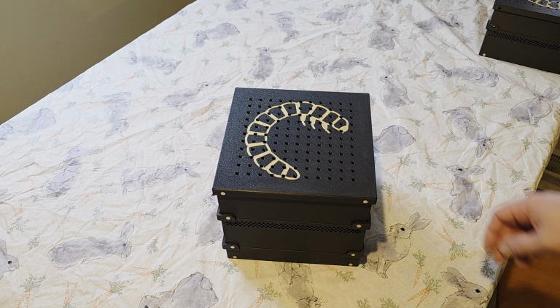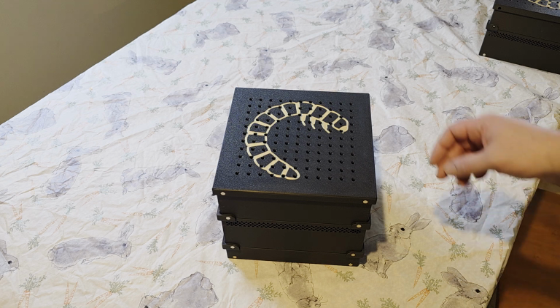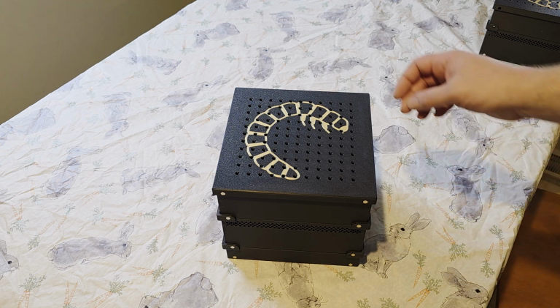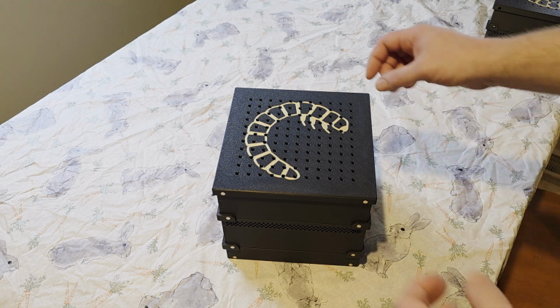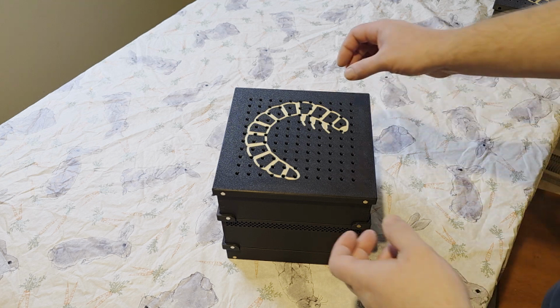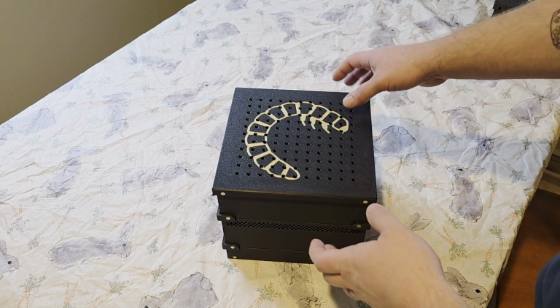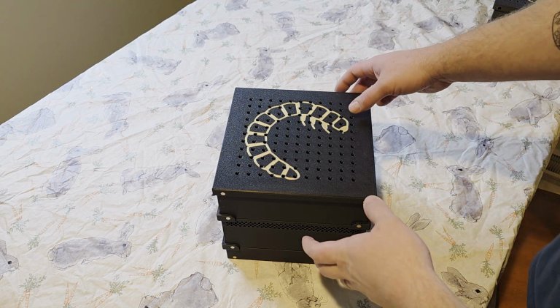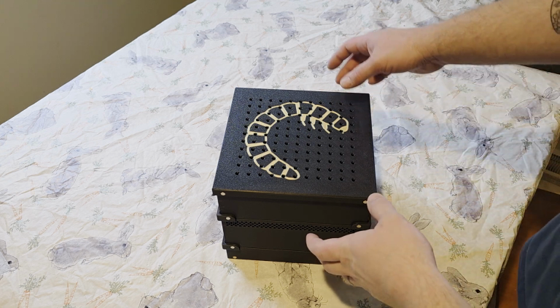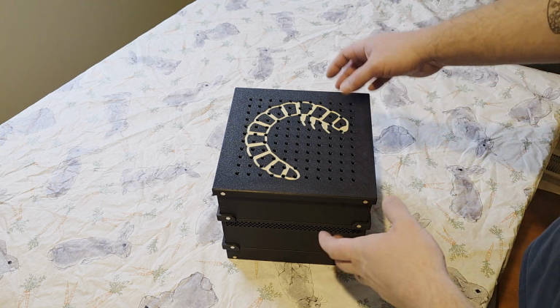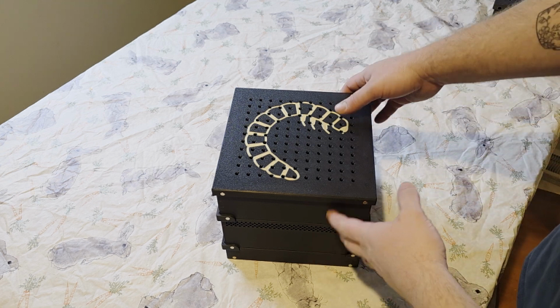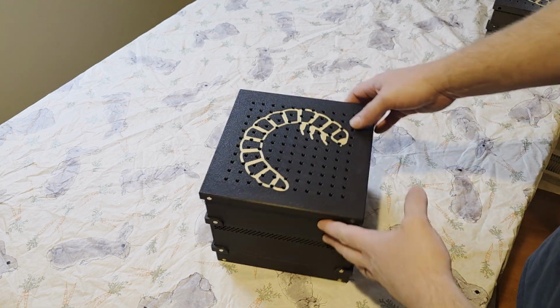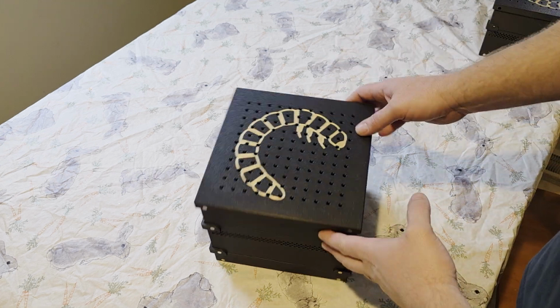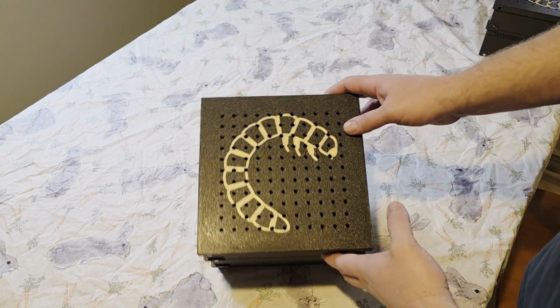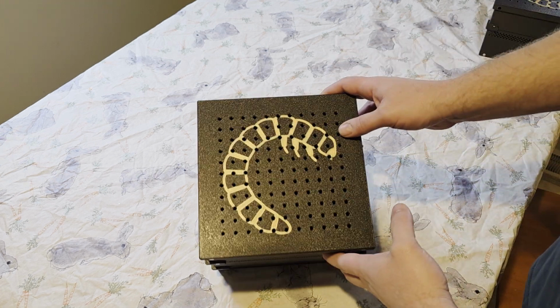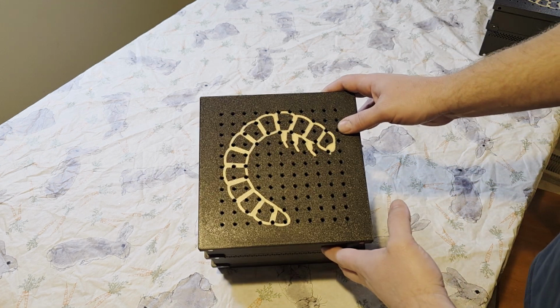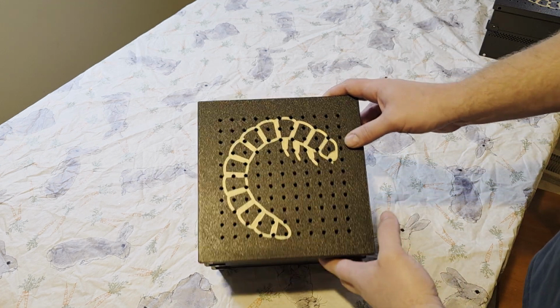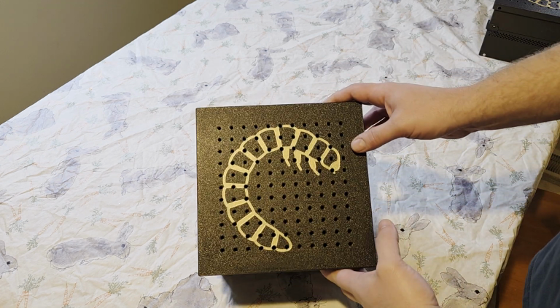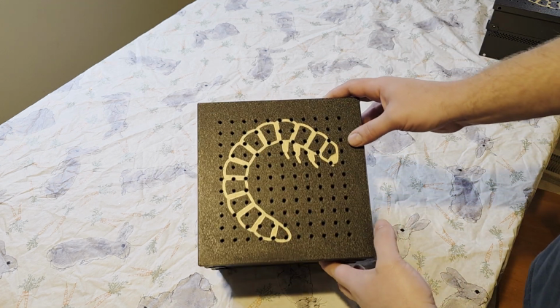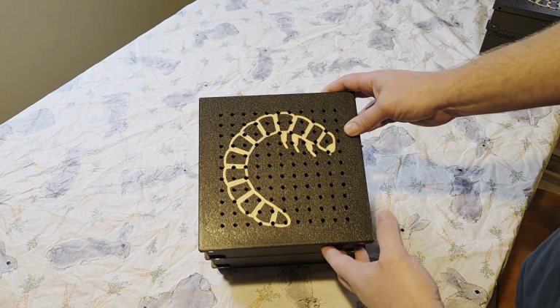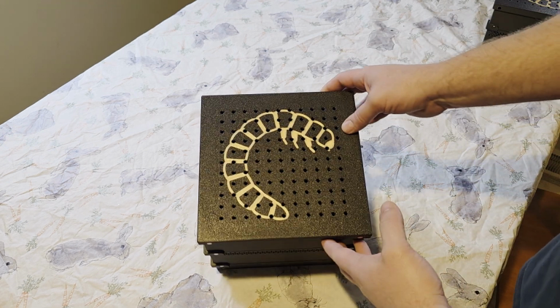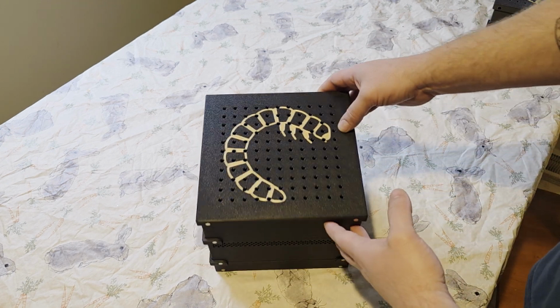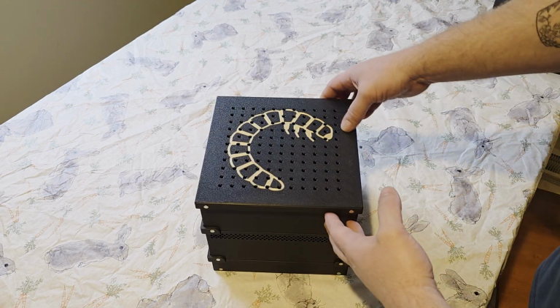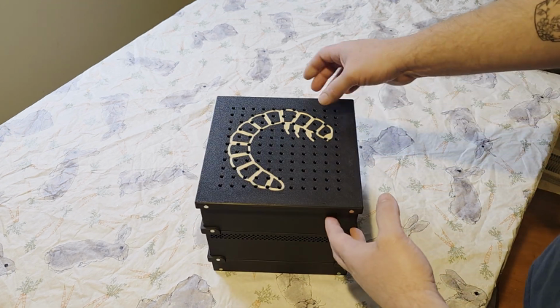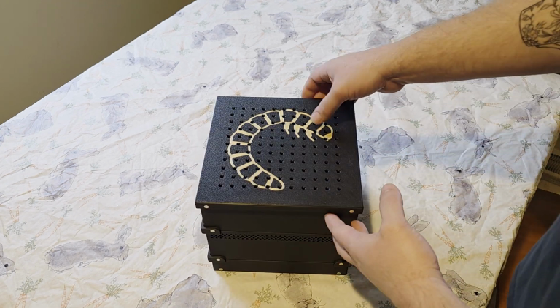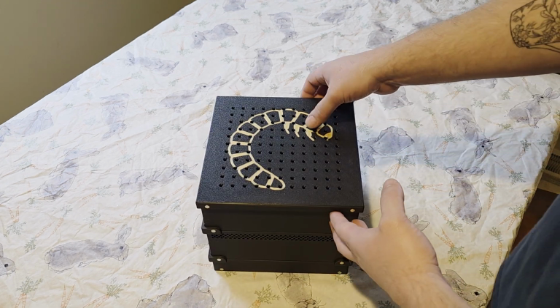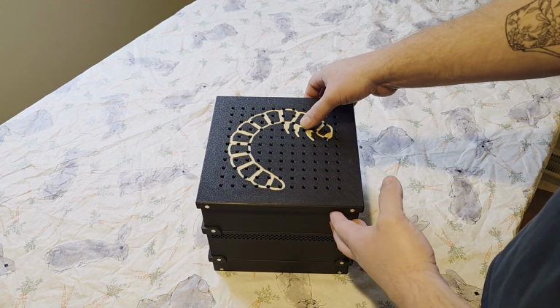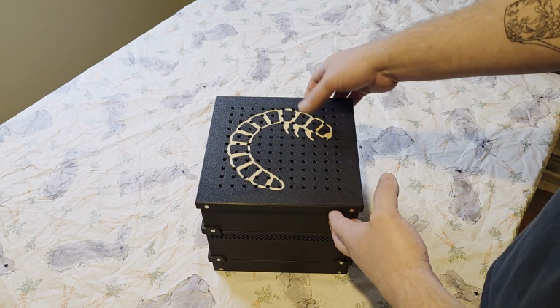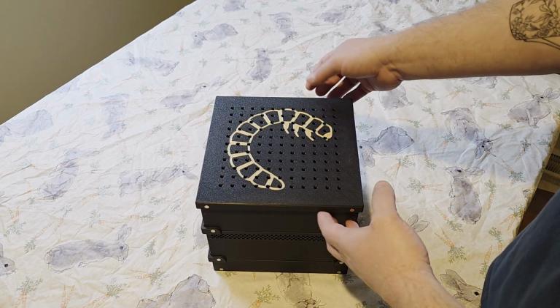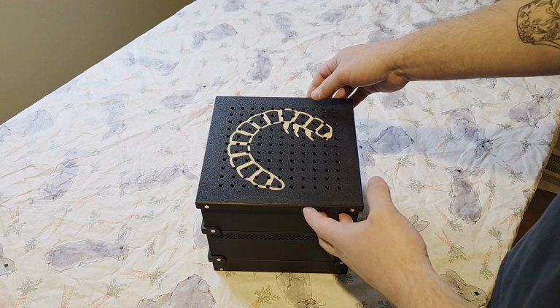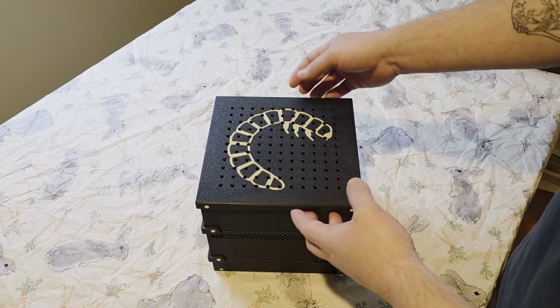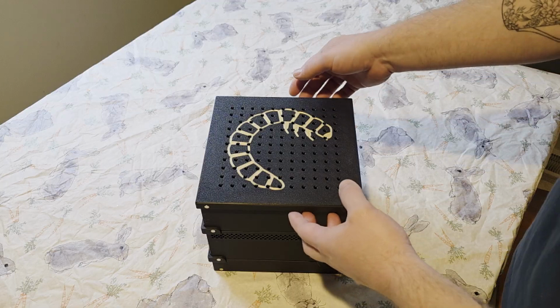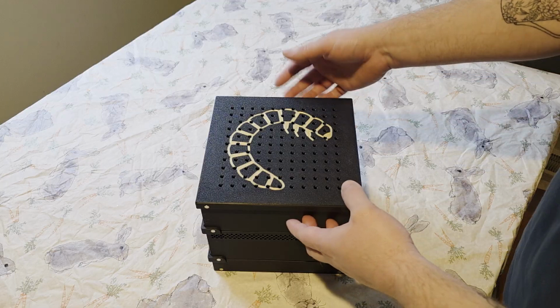Hey there, this is a quick directional video on how to use your mealworm box.